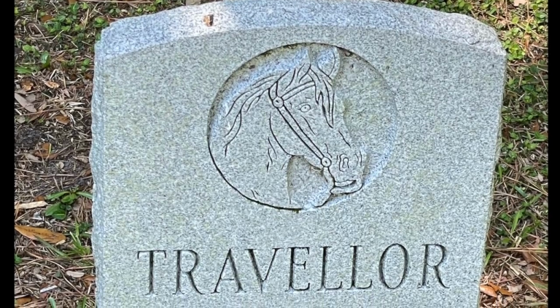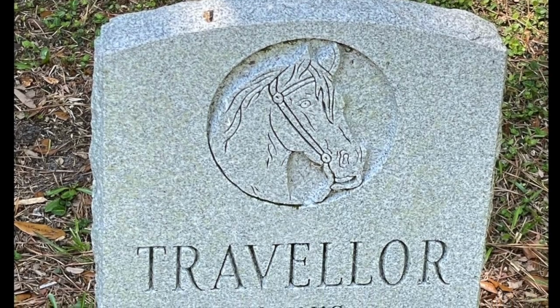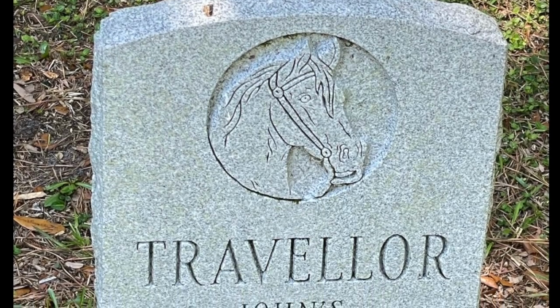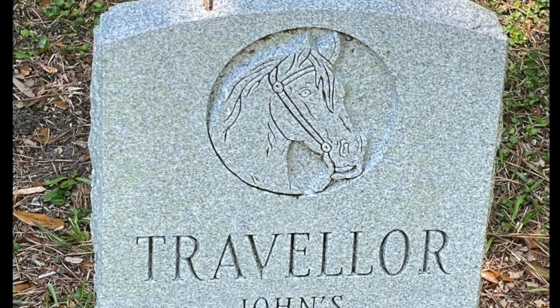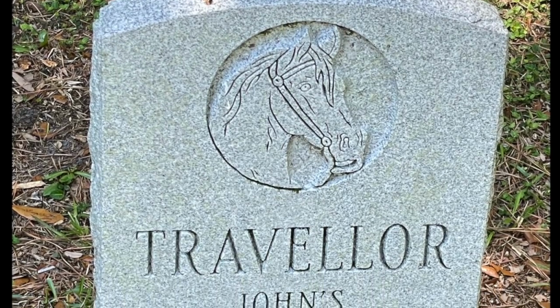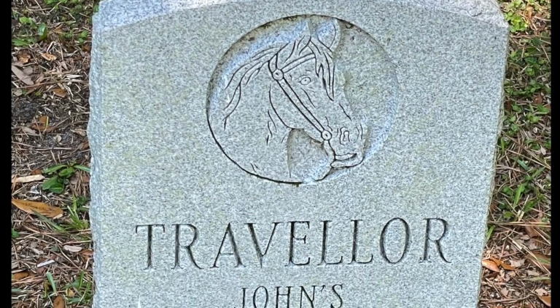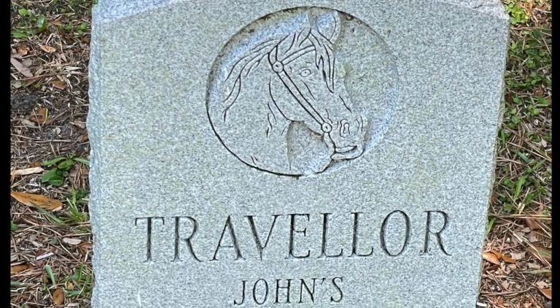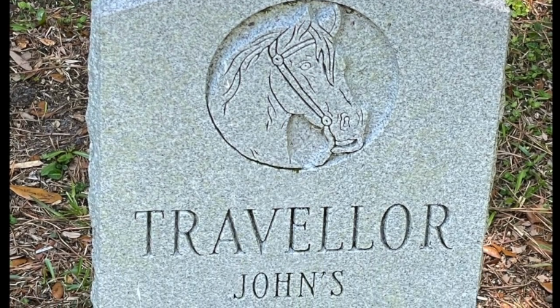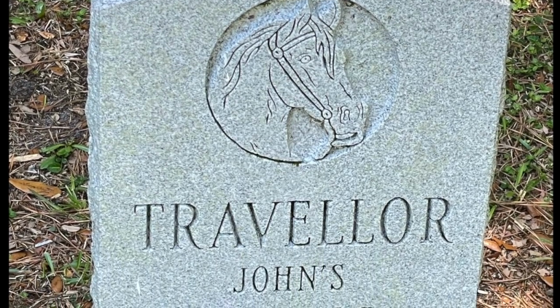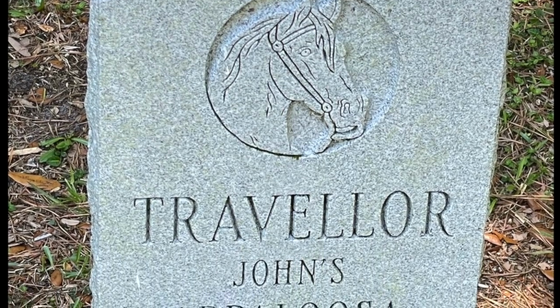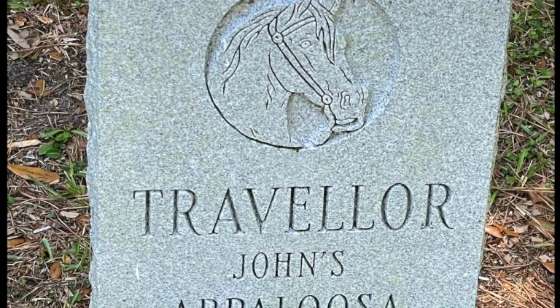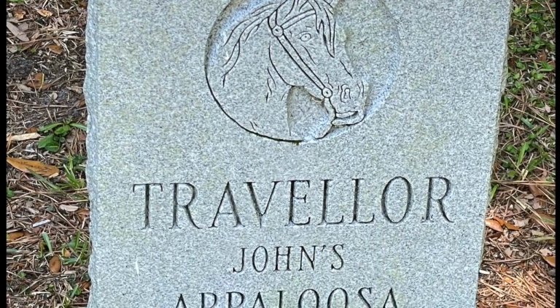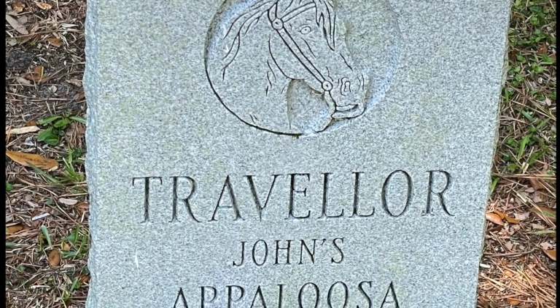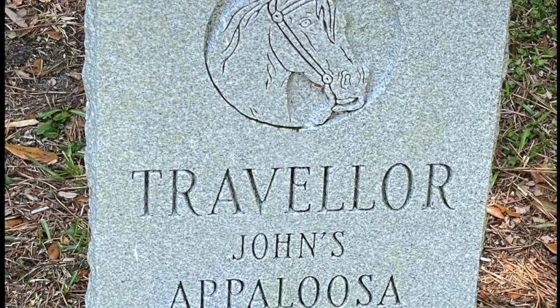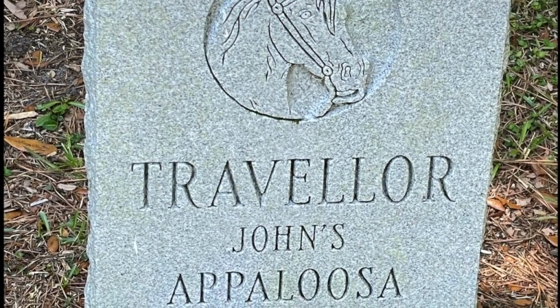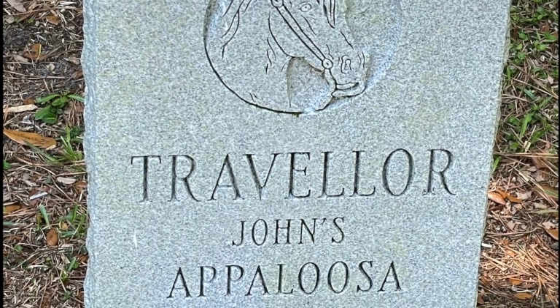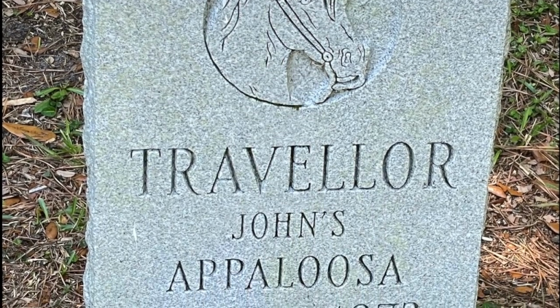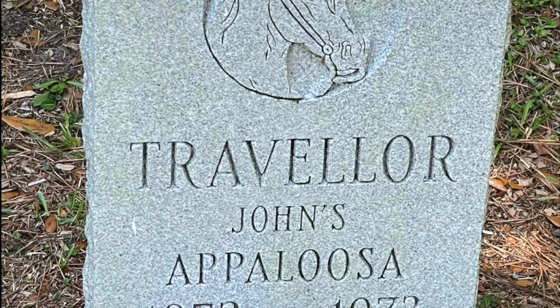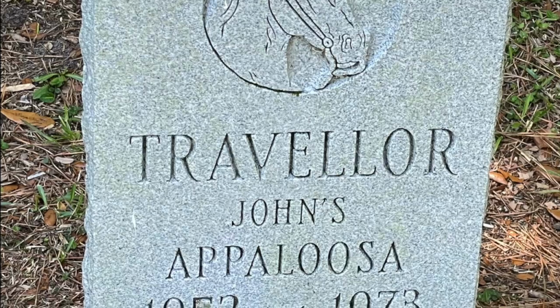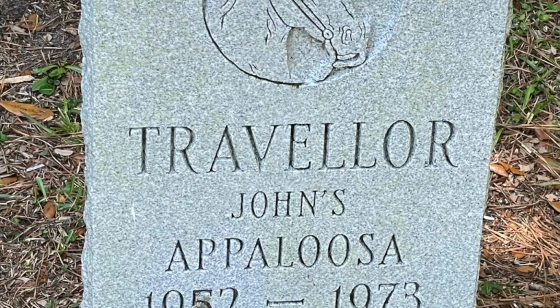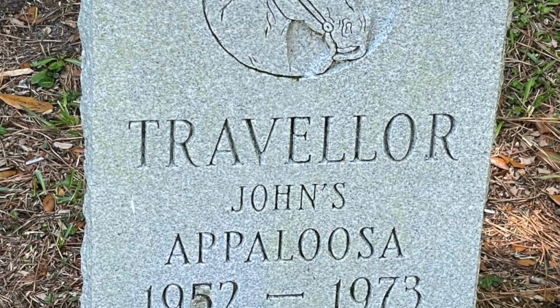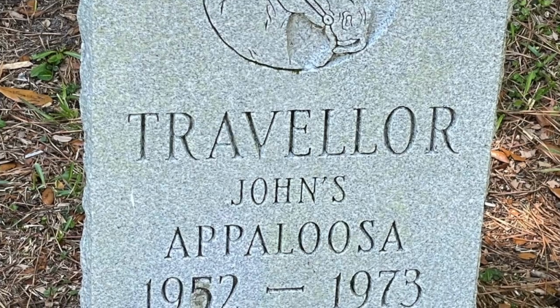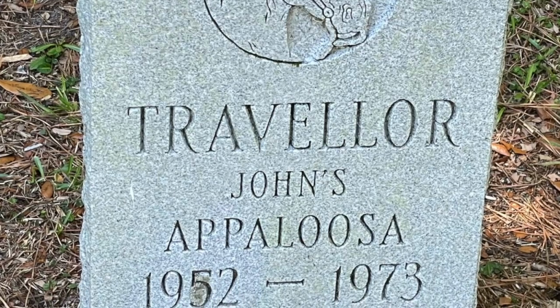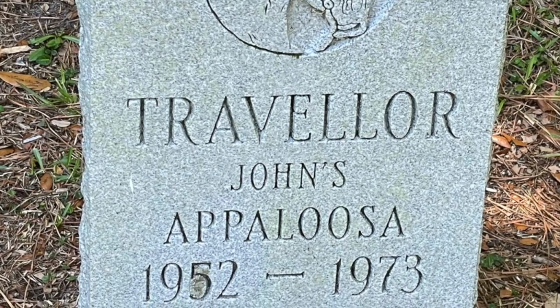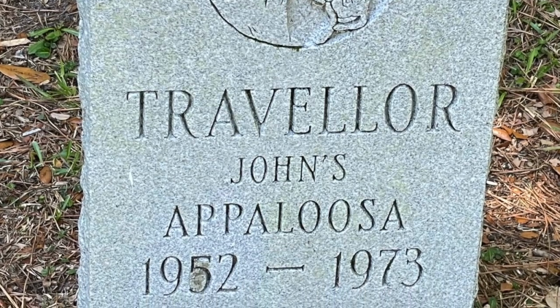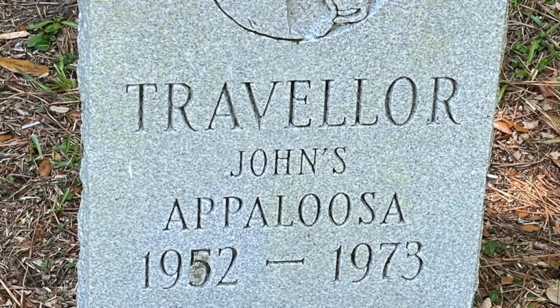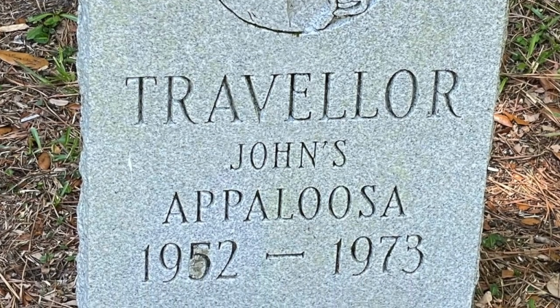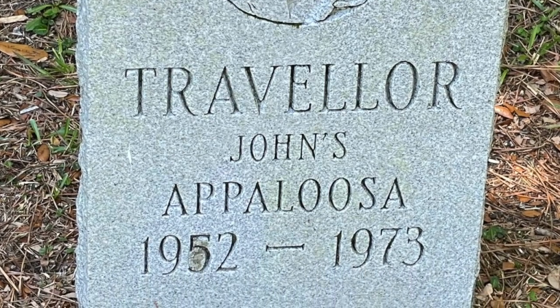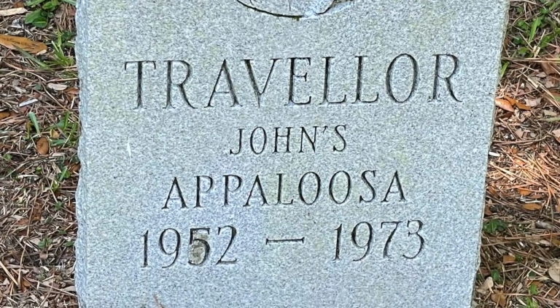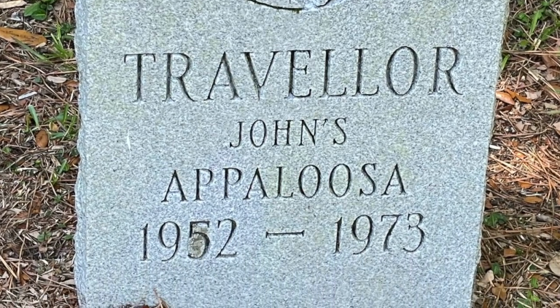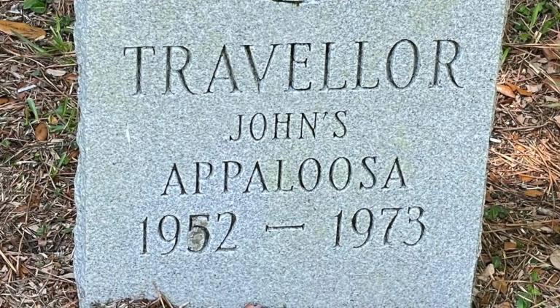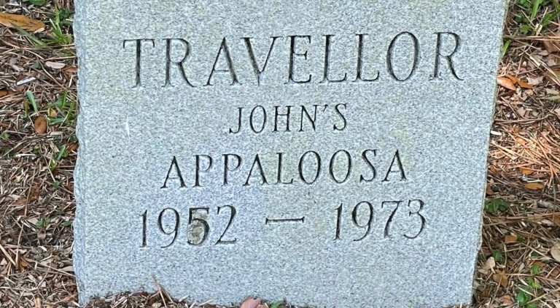Just outside the gate of the family graveyard, one of the family members' beloved horses is also buried.